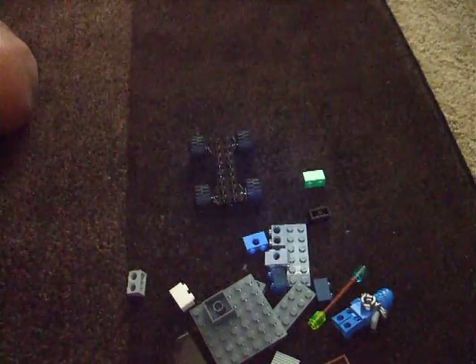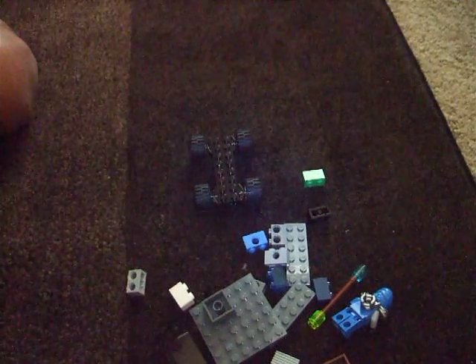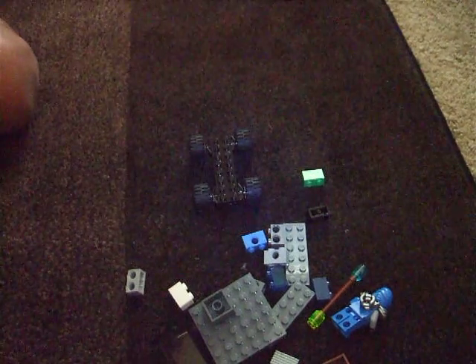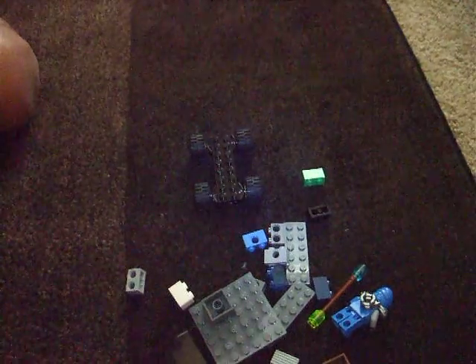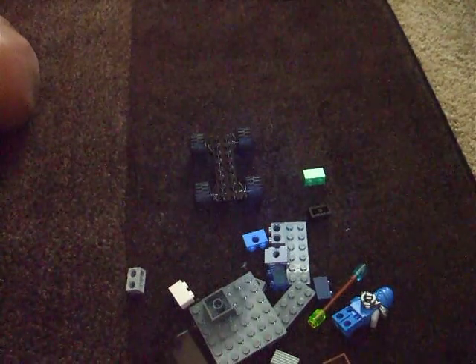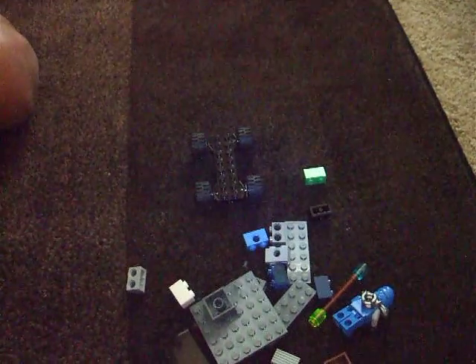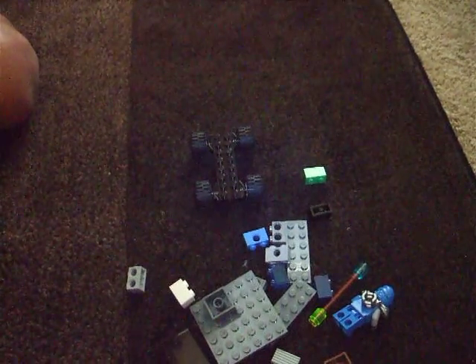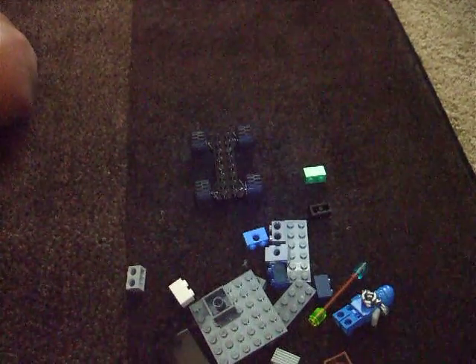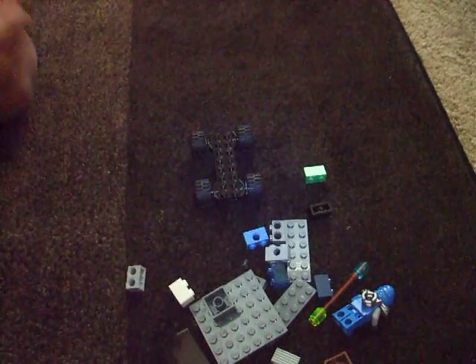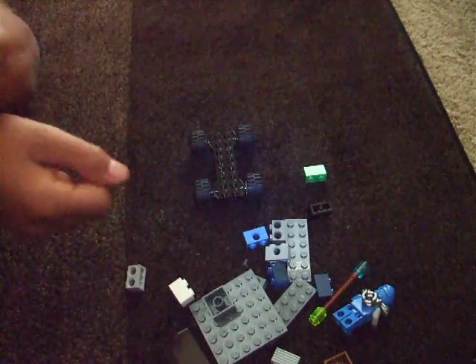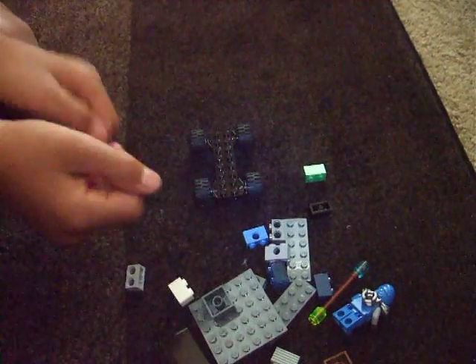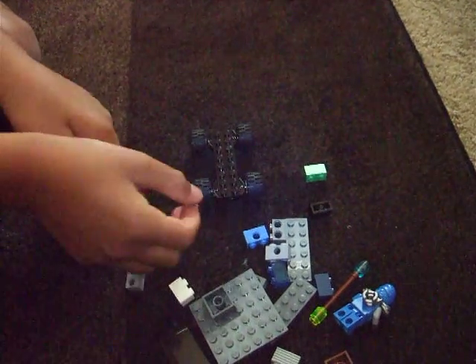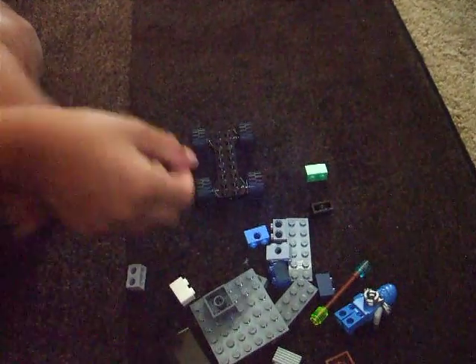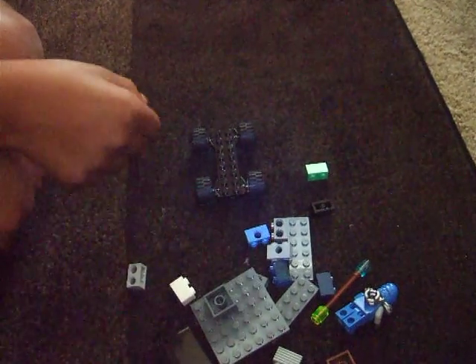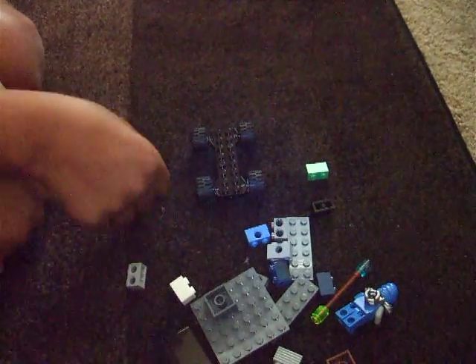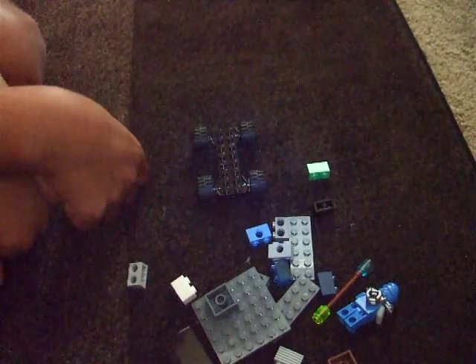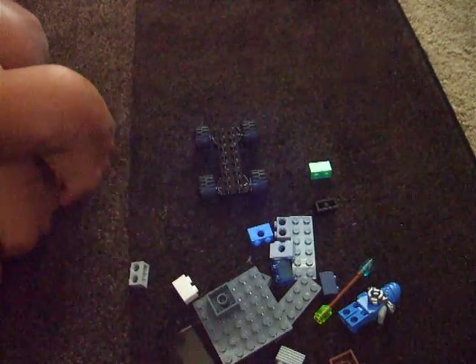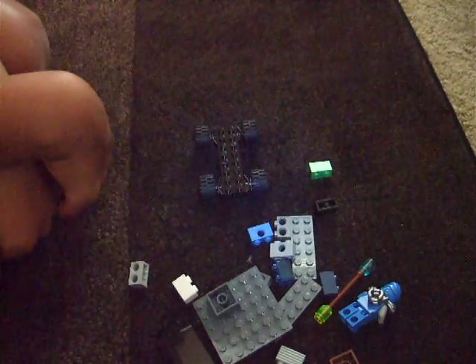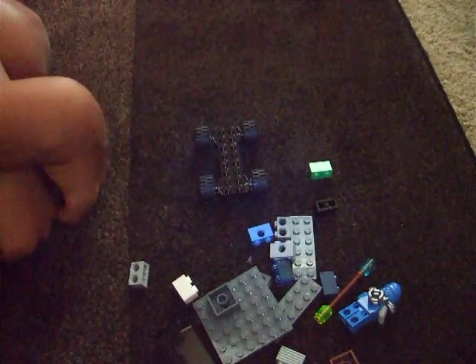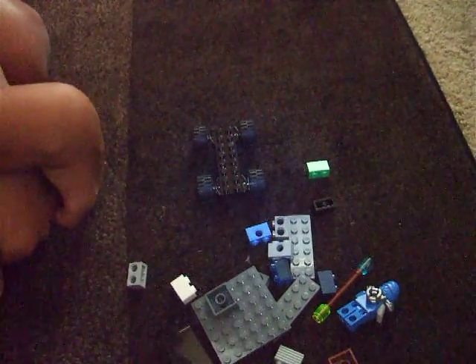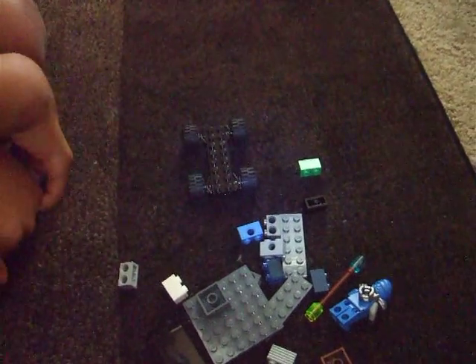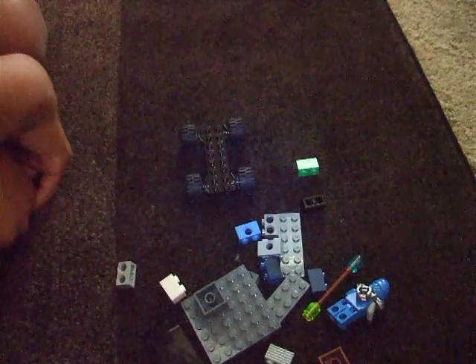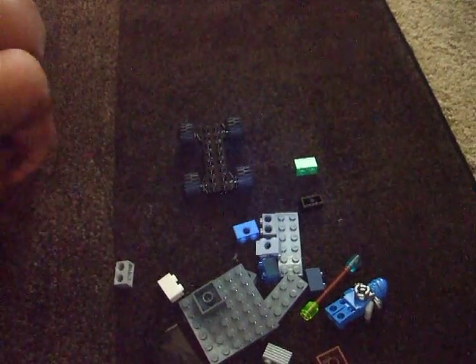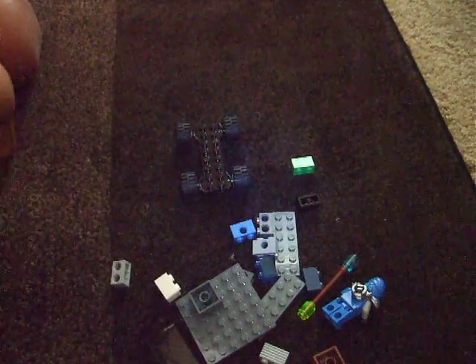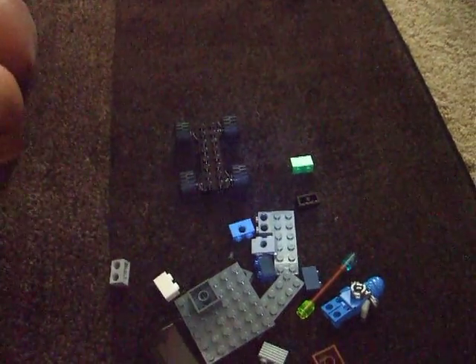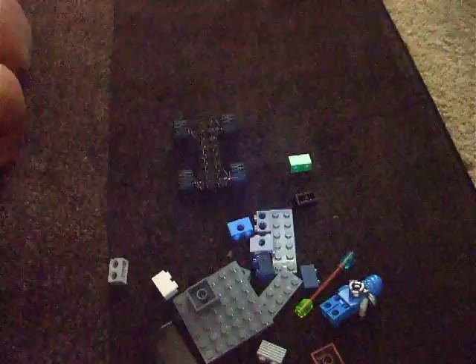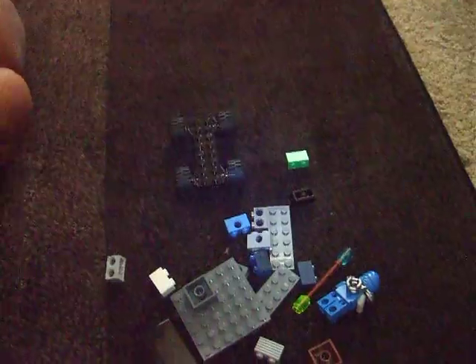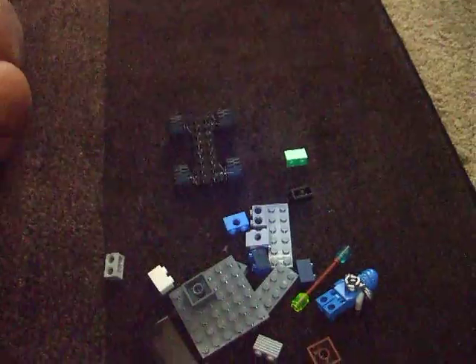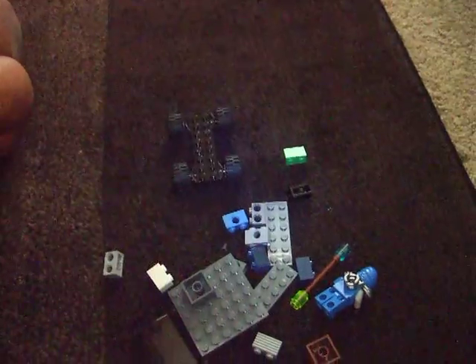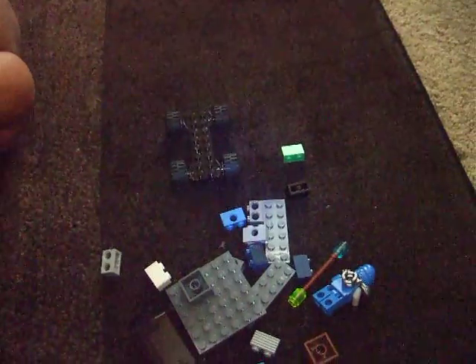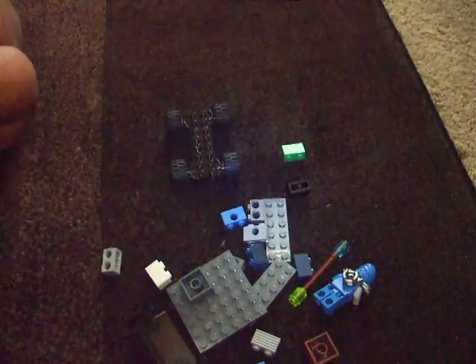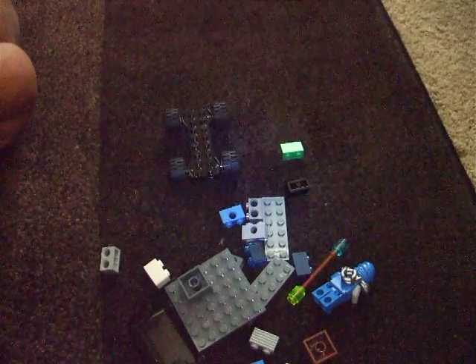Hi, my name is Vasu and I'm going to be teaching you how to make a Lego ATV.